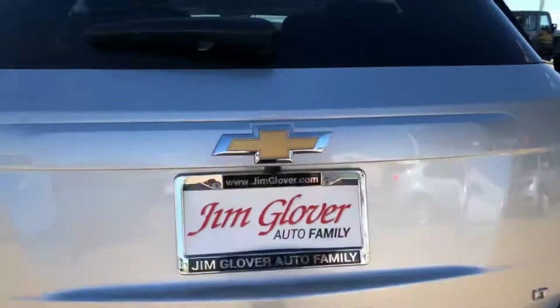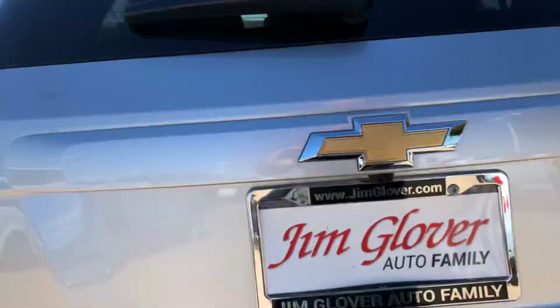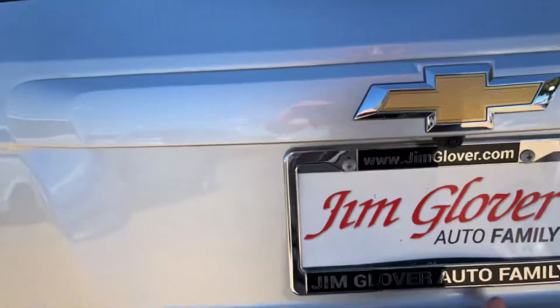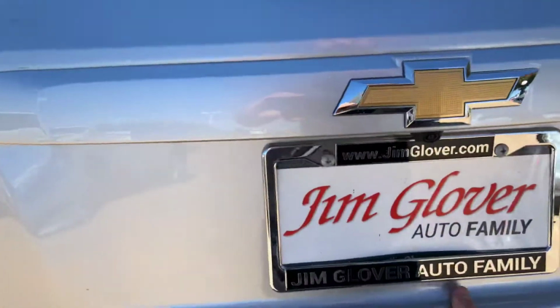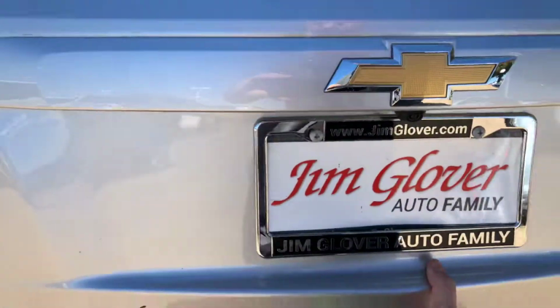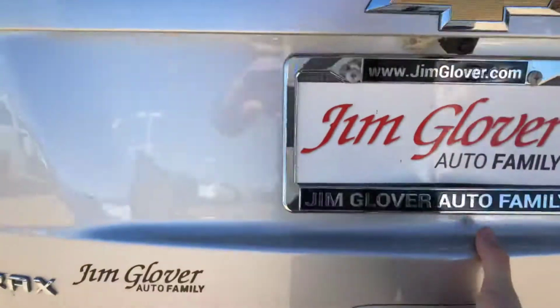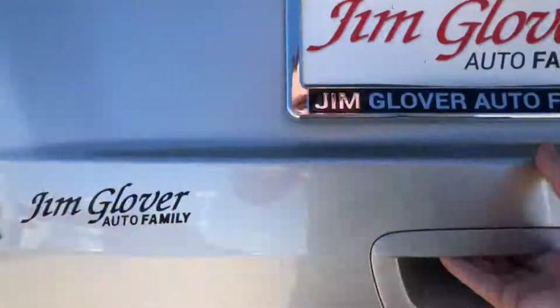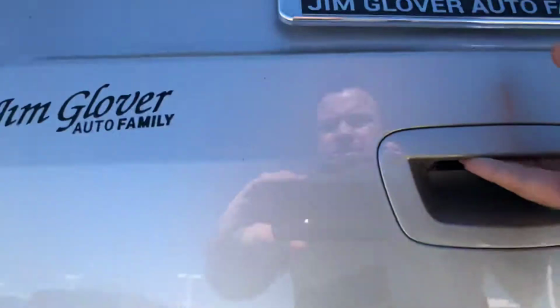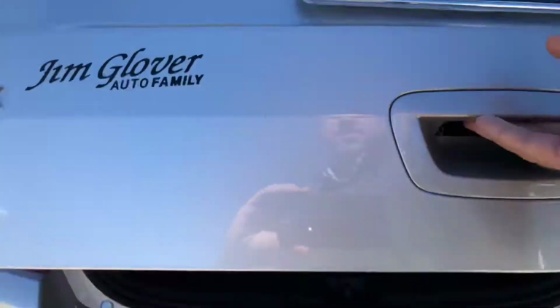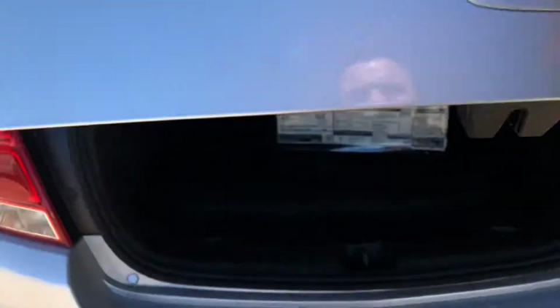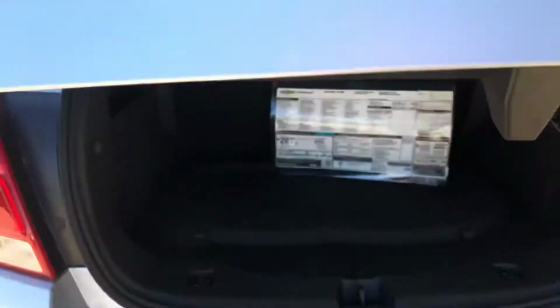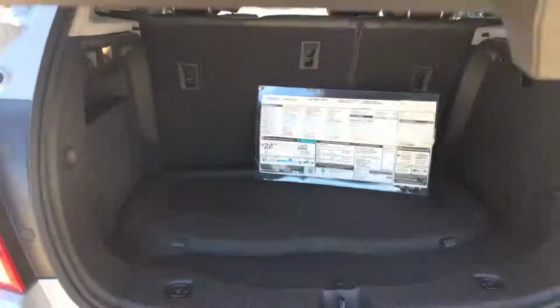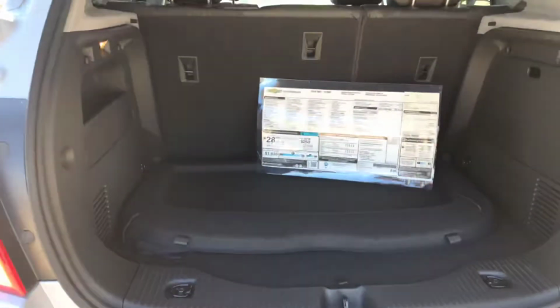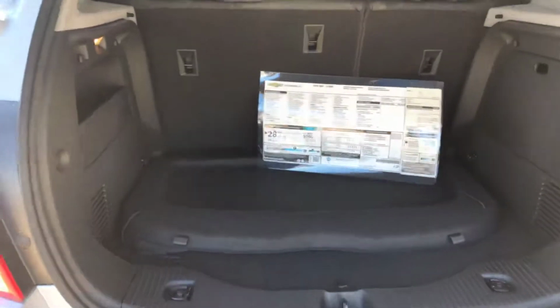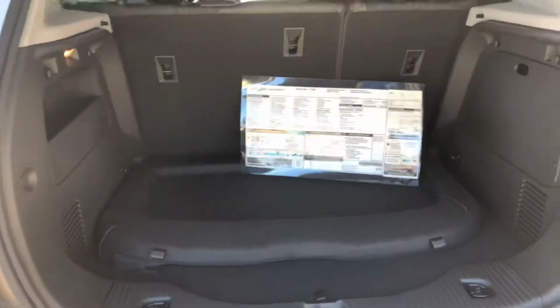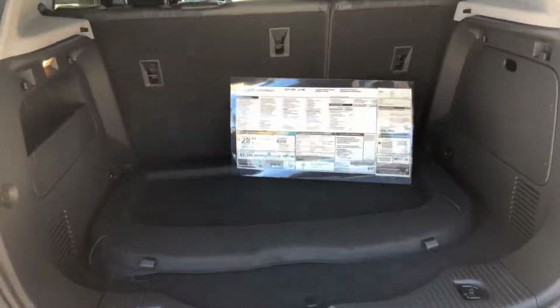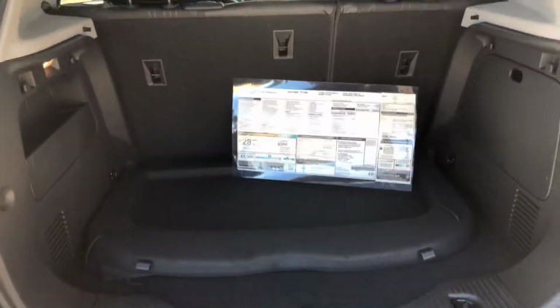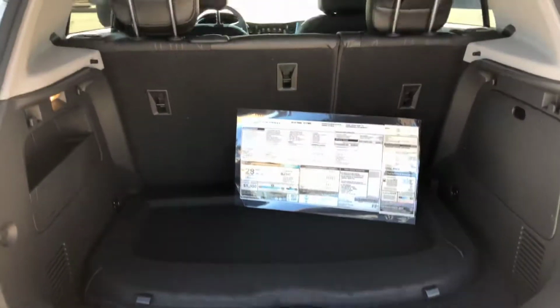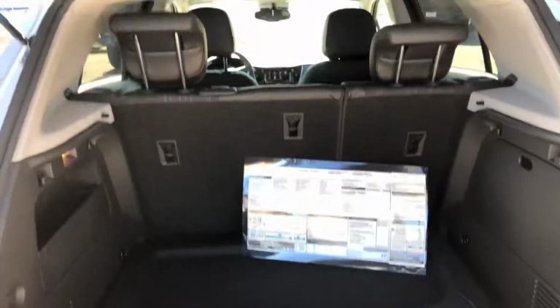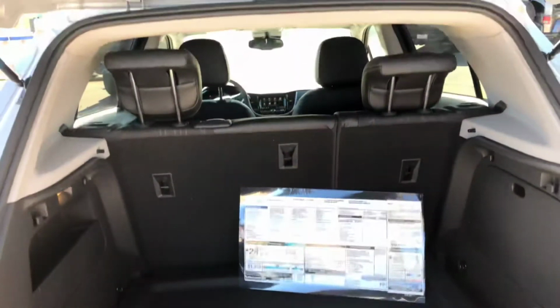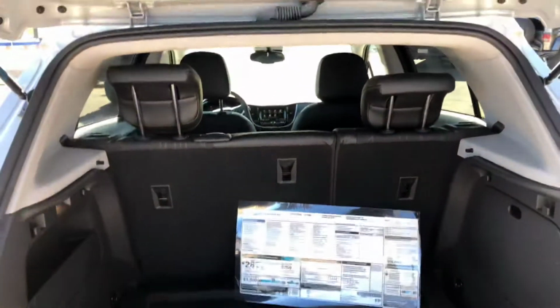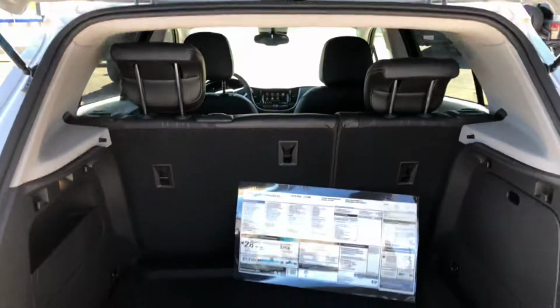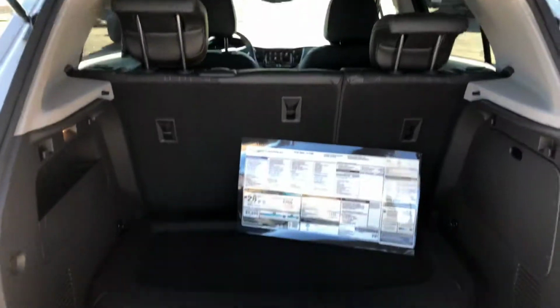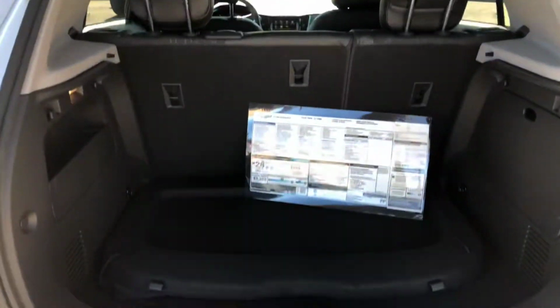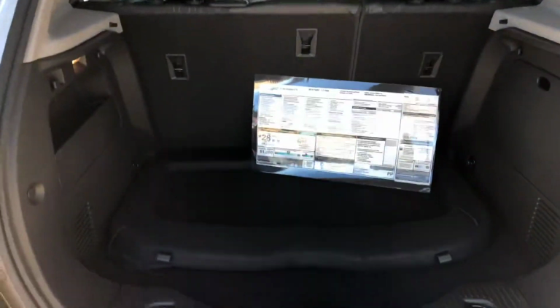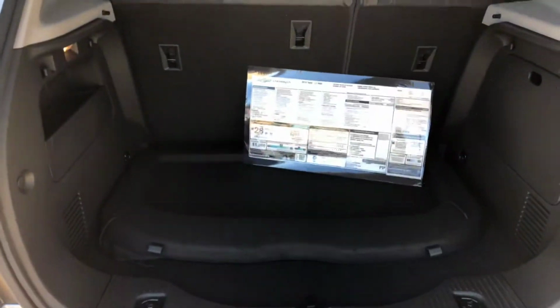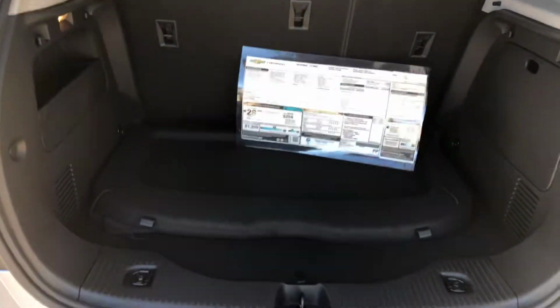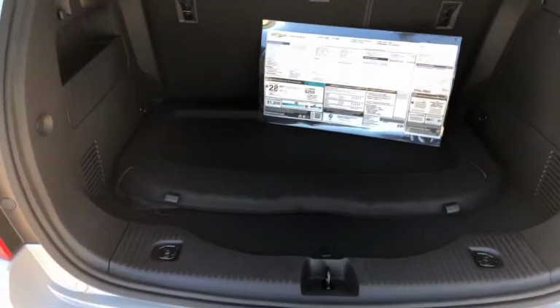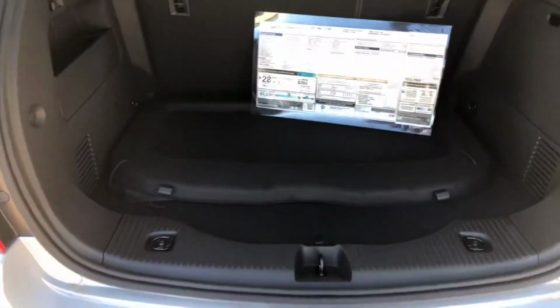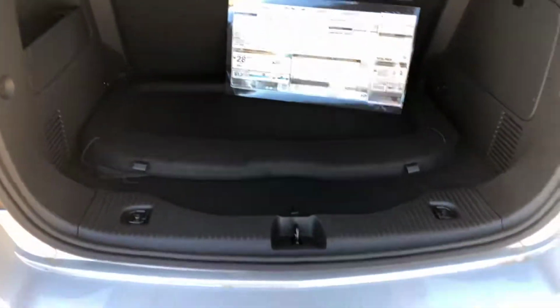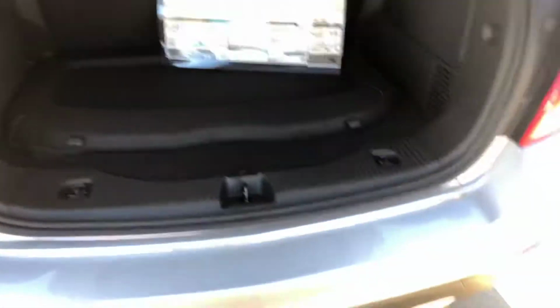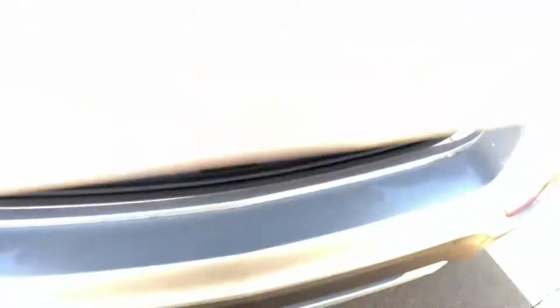In the back here, there's quite a bit of space.